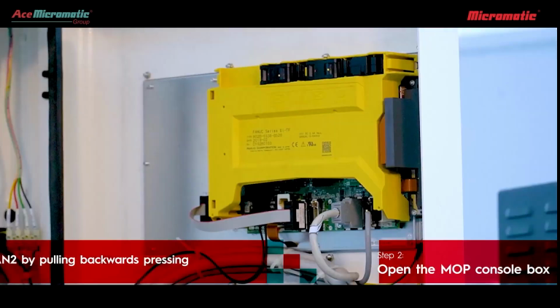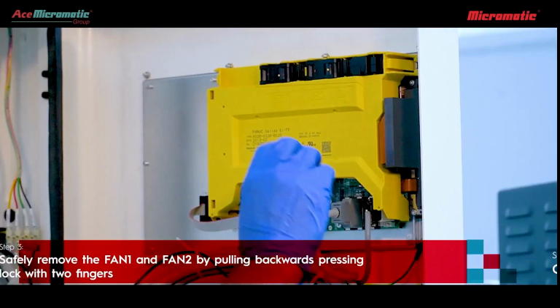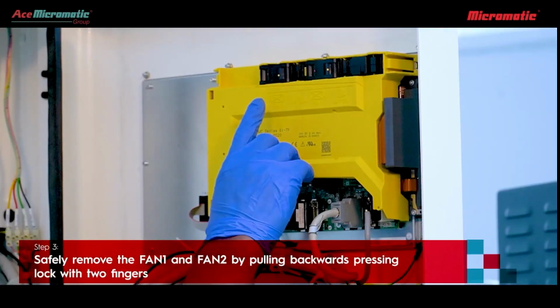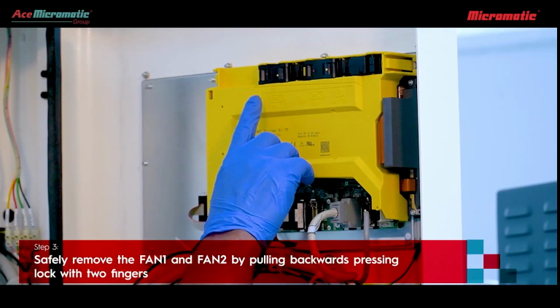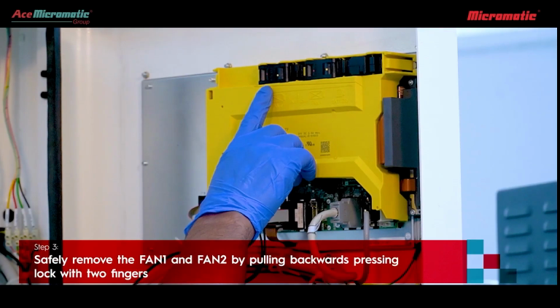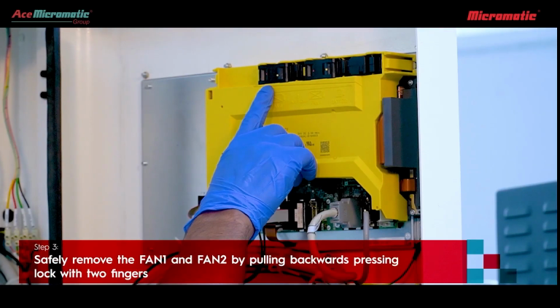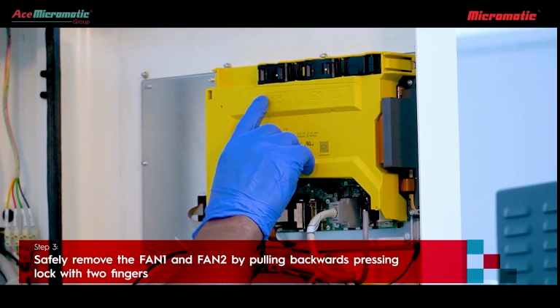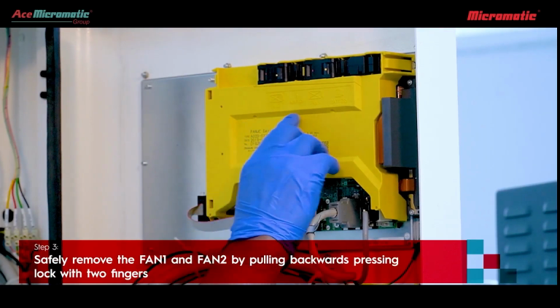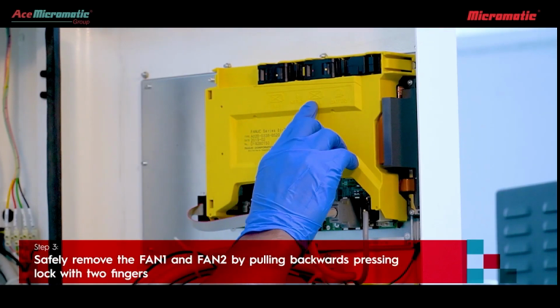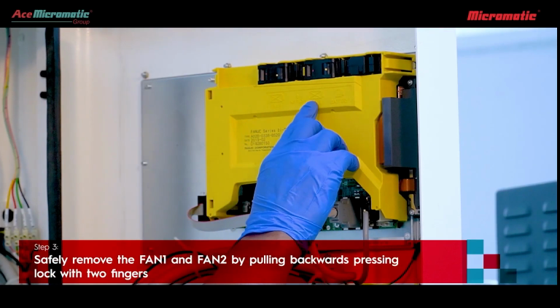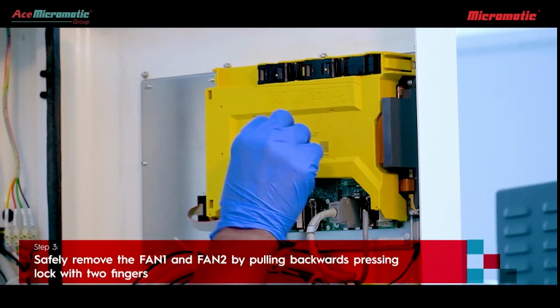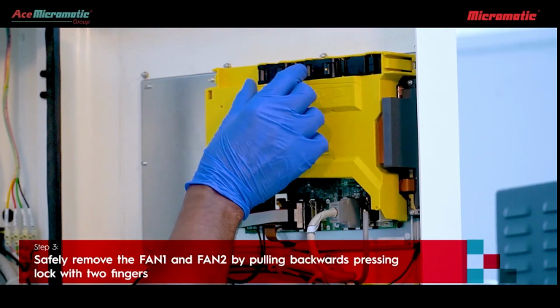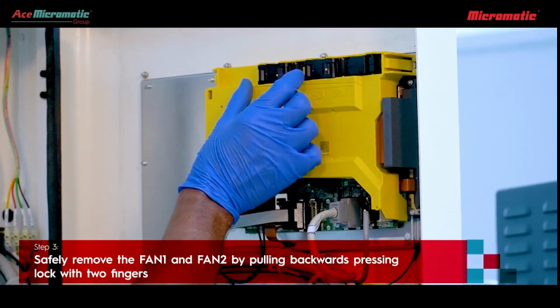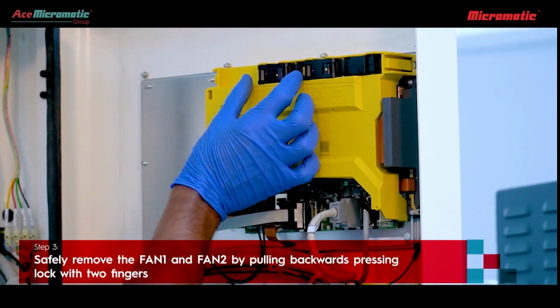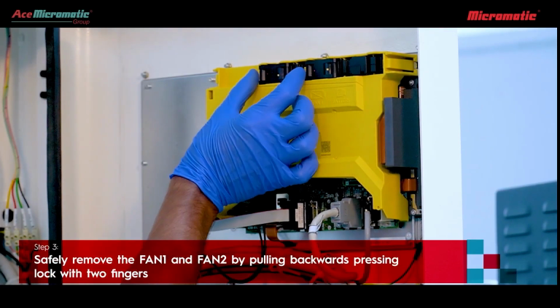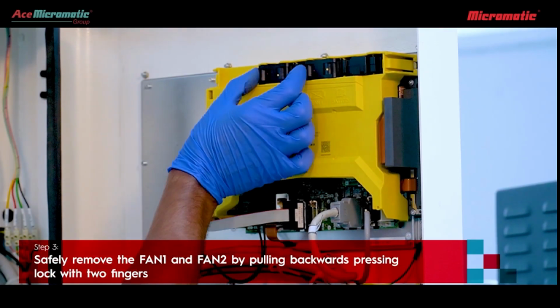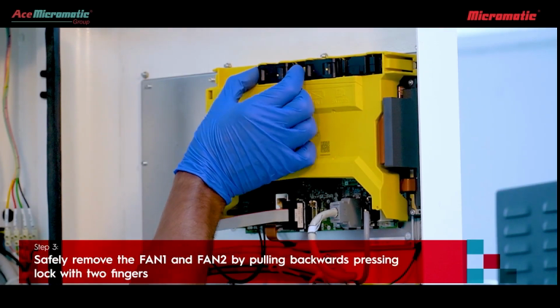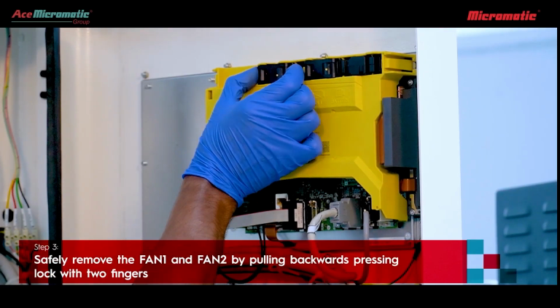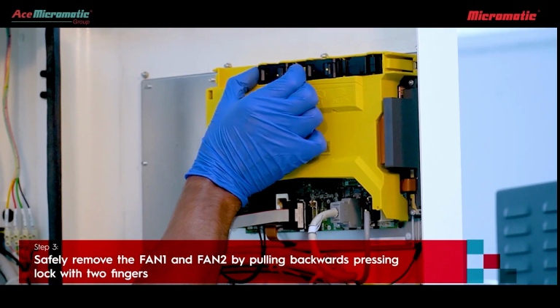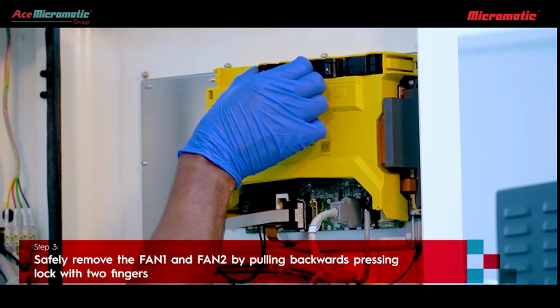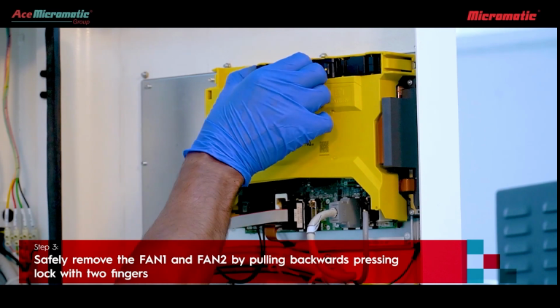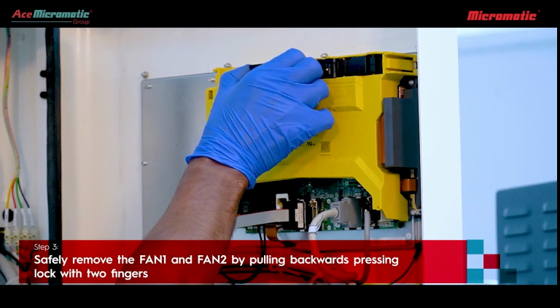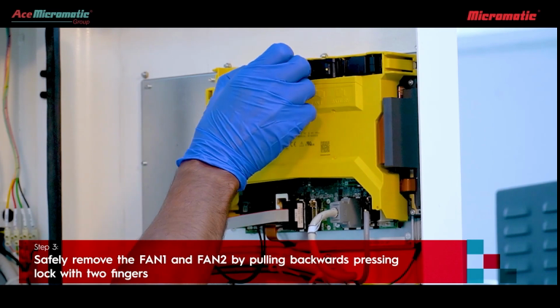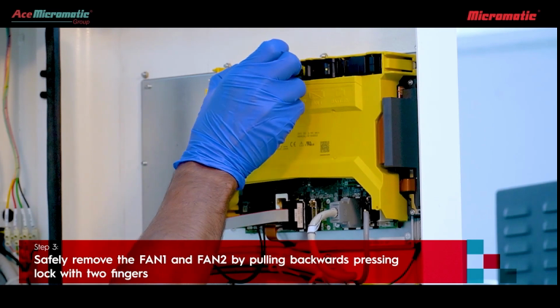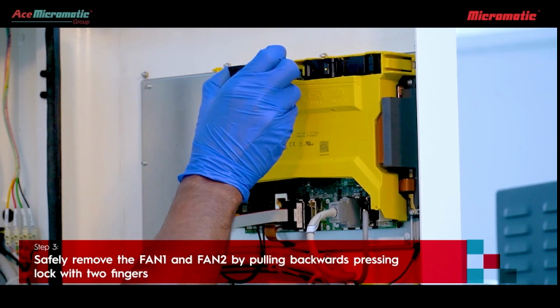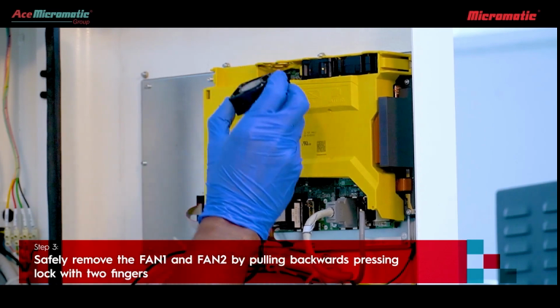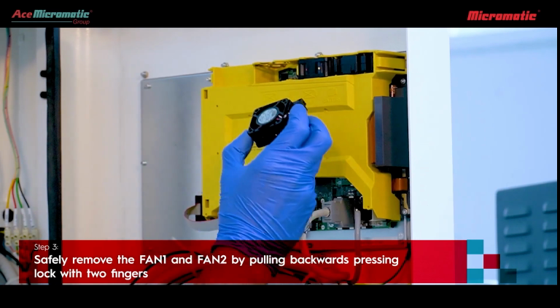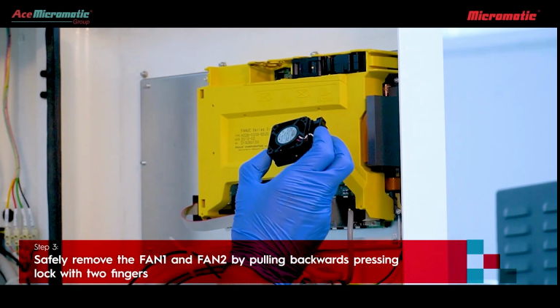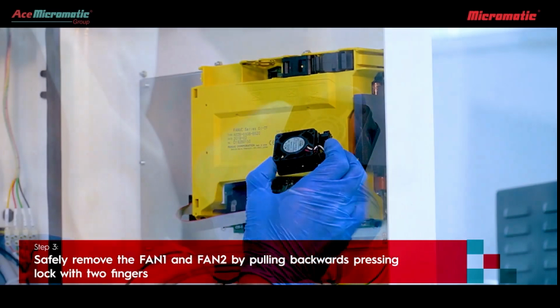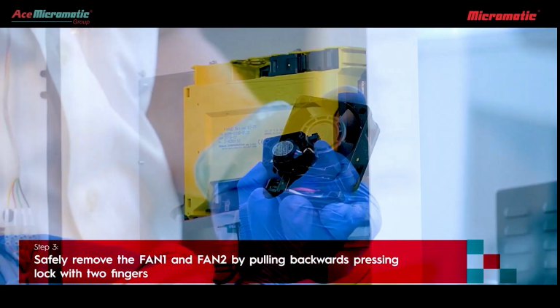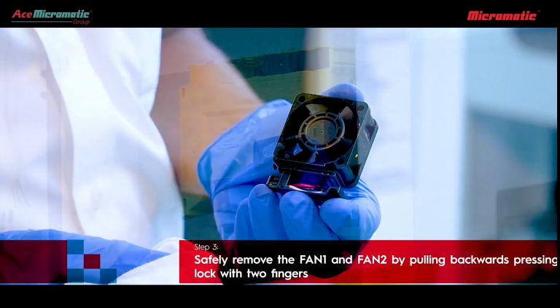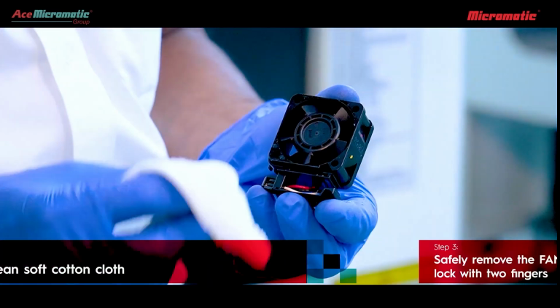Once the MOP console box is open, safely remove fan 1 and fan 2 by pulling backwards and pressing the lock with two fingers.